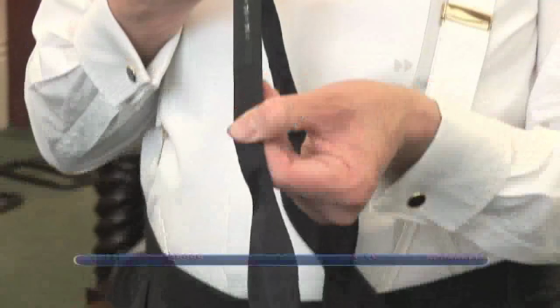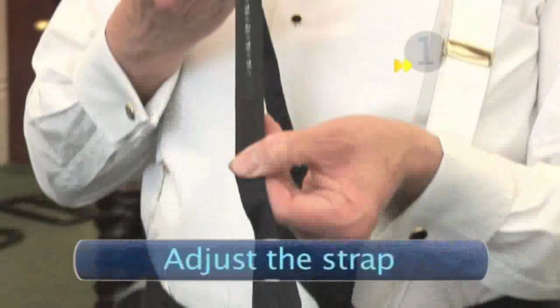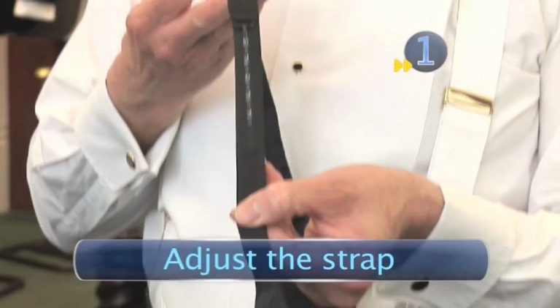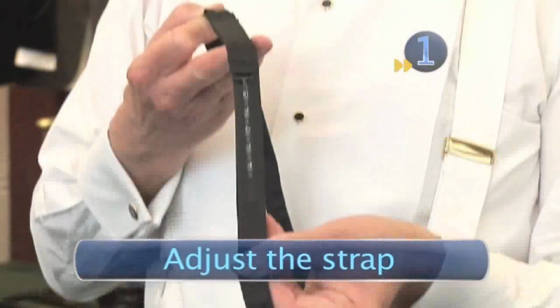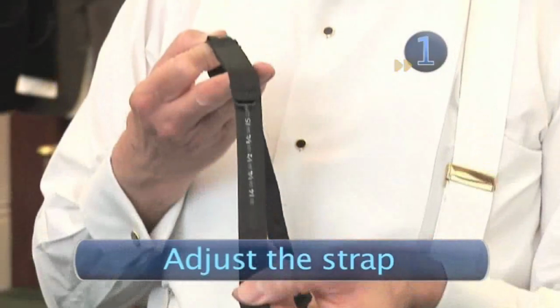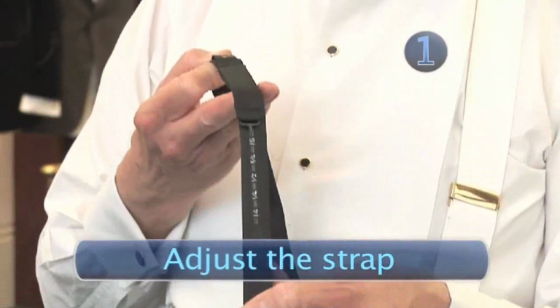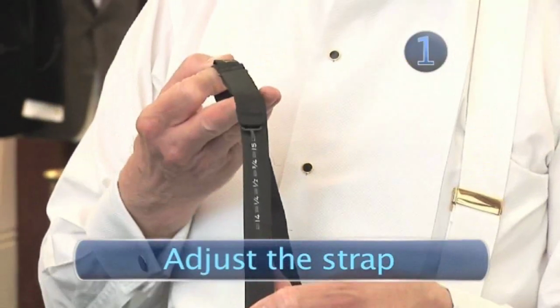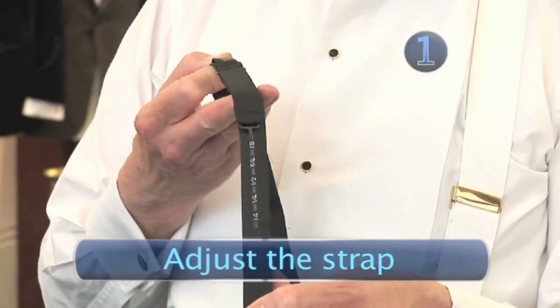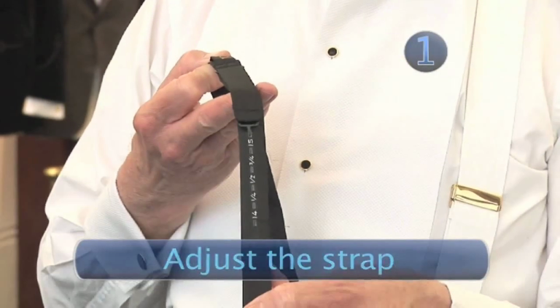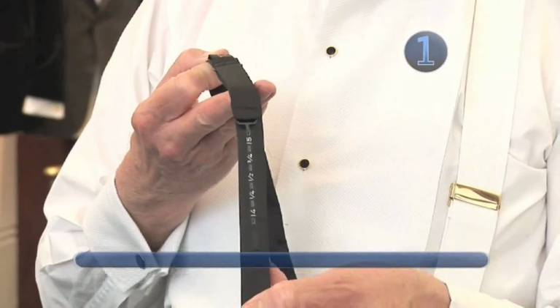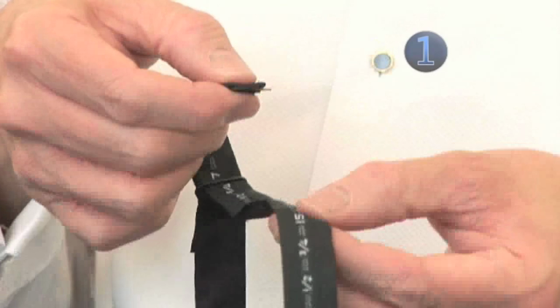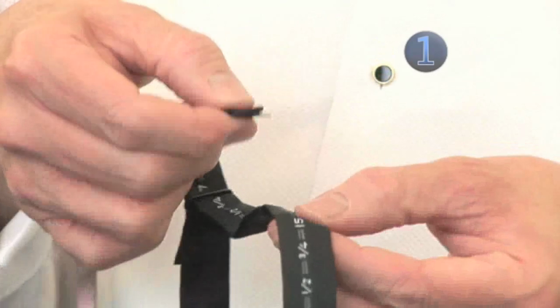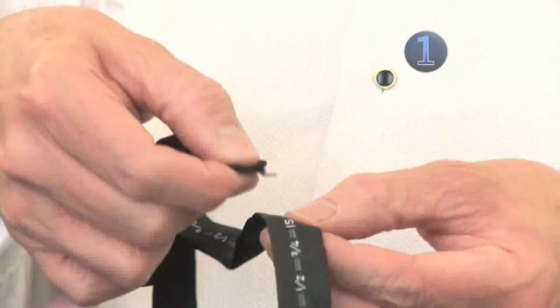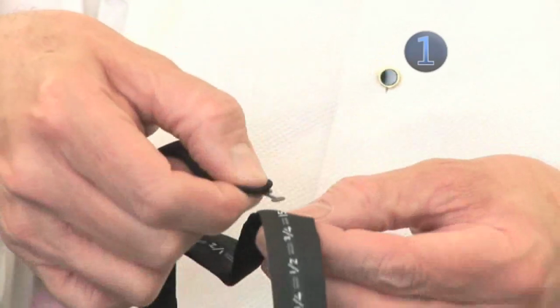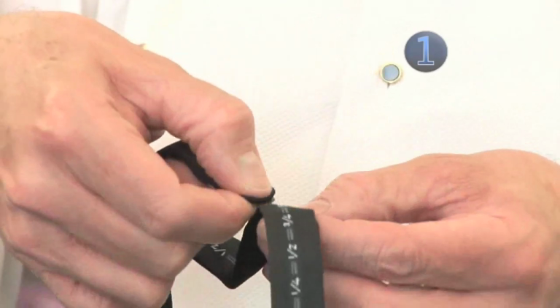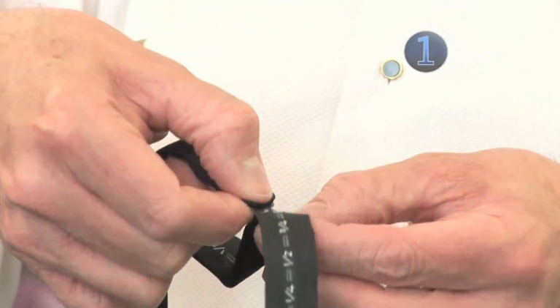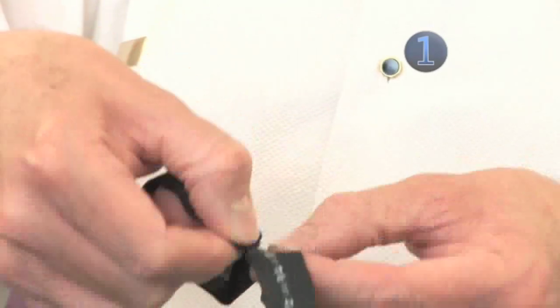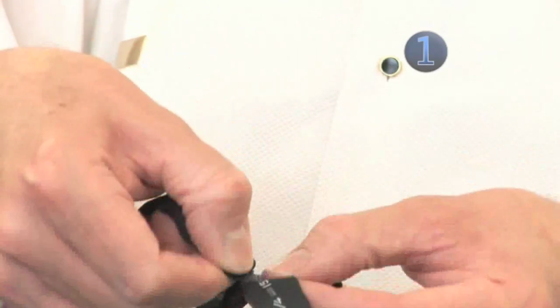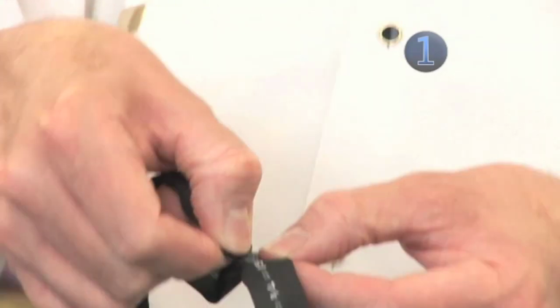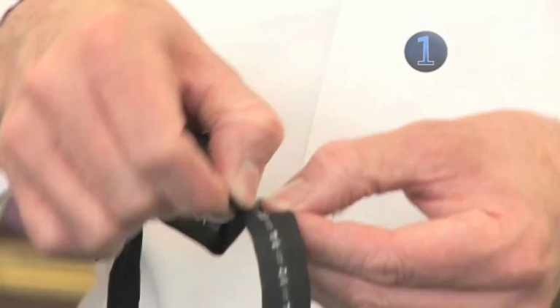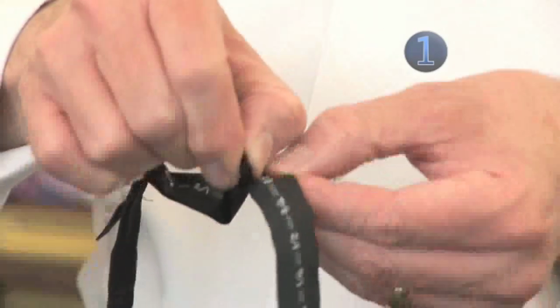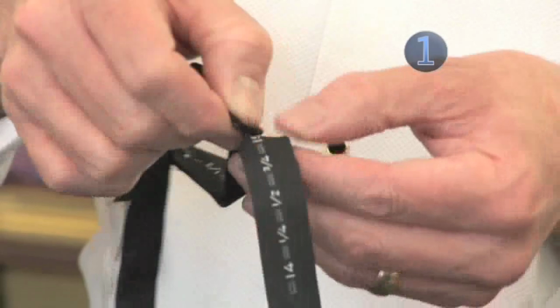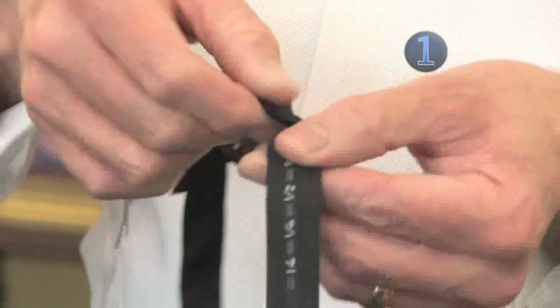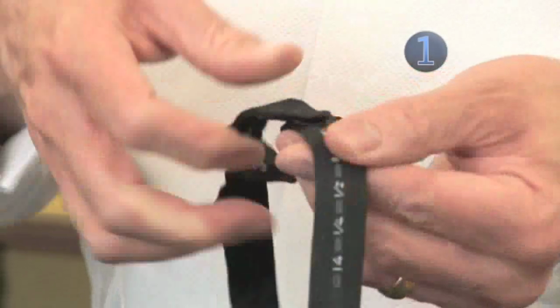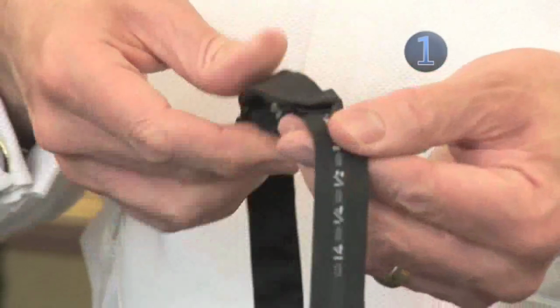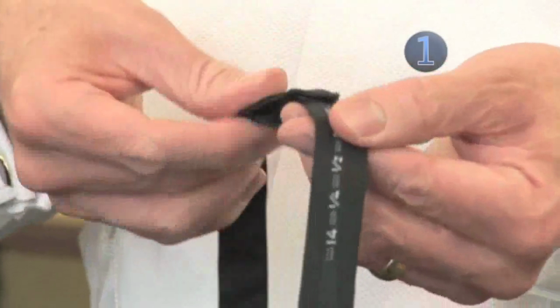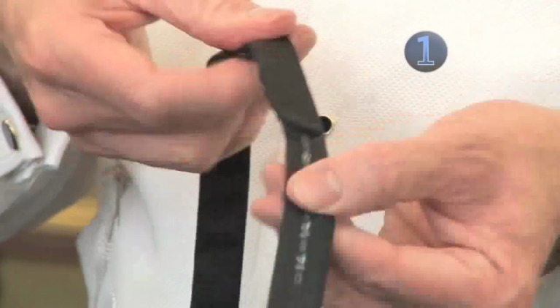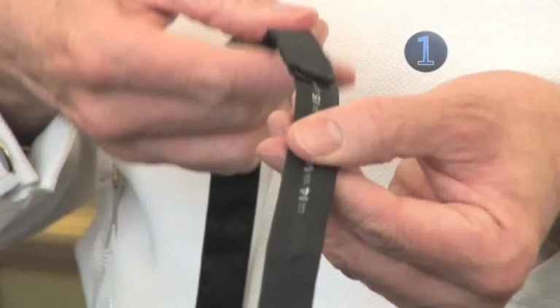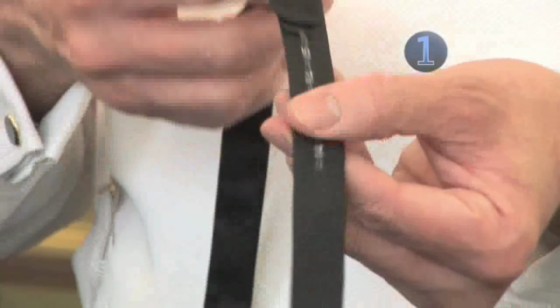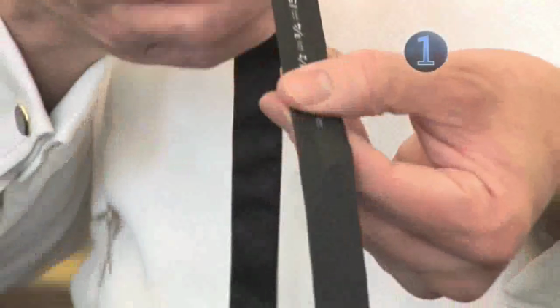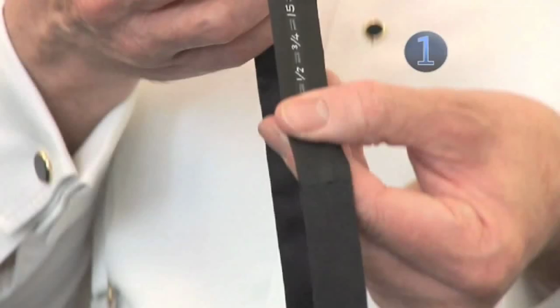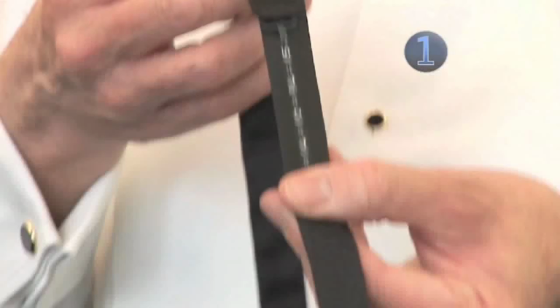Step 1: Adjust the strap. Before you begin, adjust the strap to your collar size using the measurements on the back.